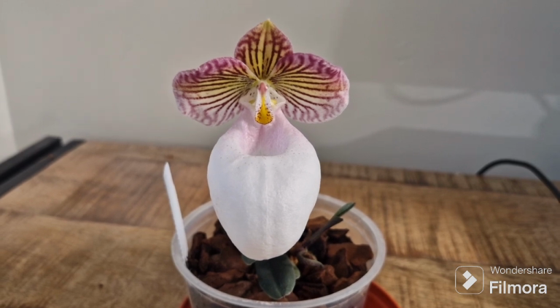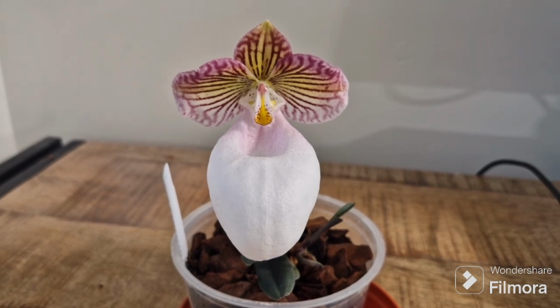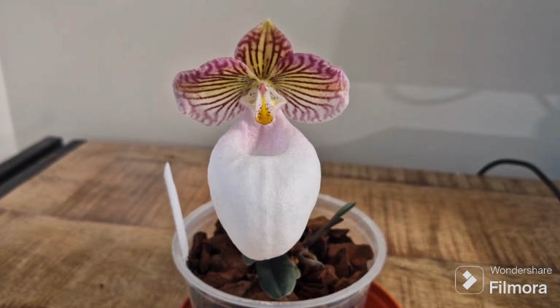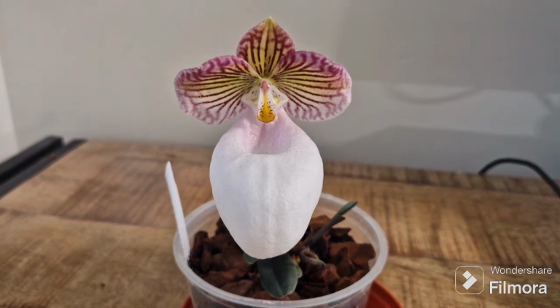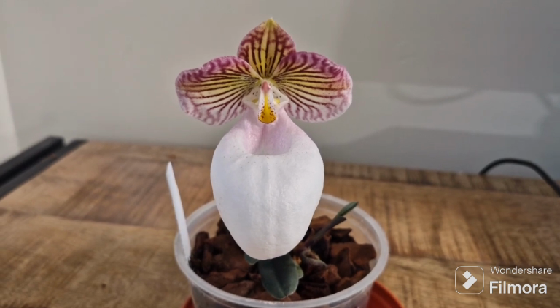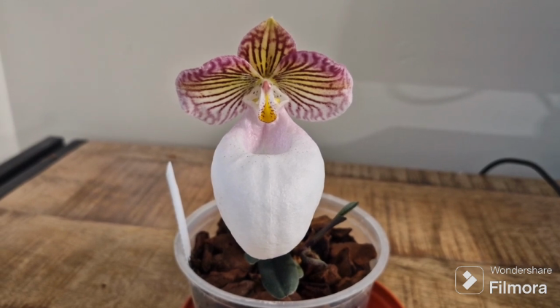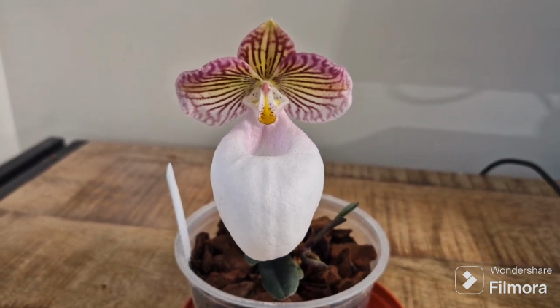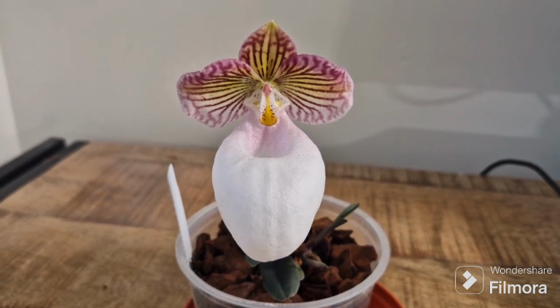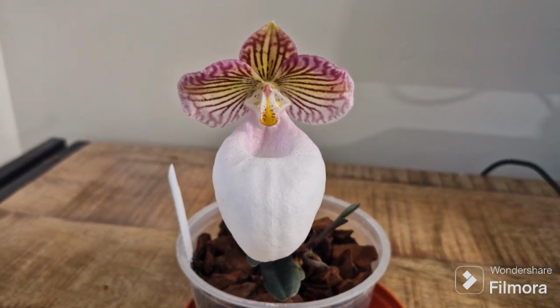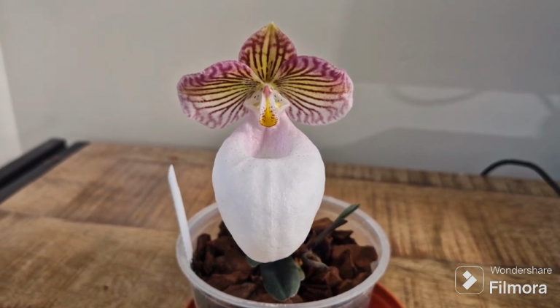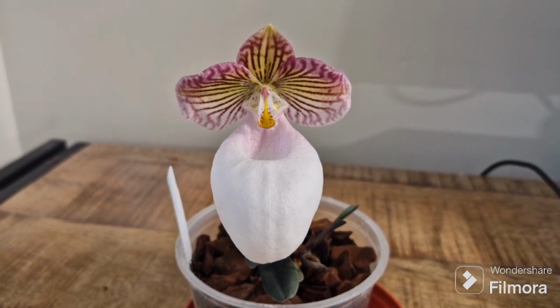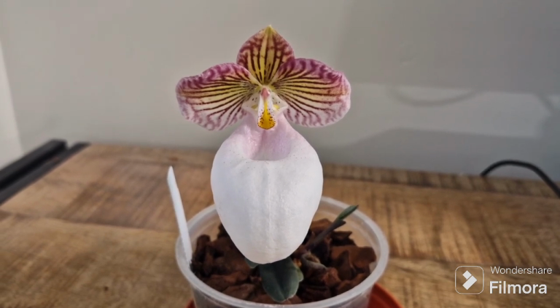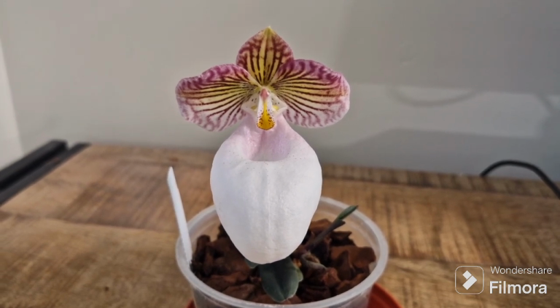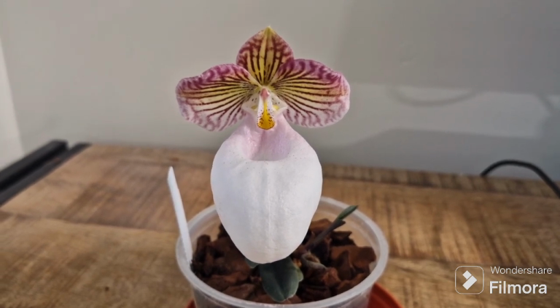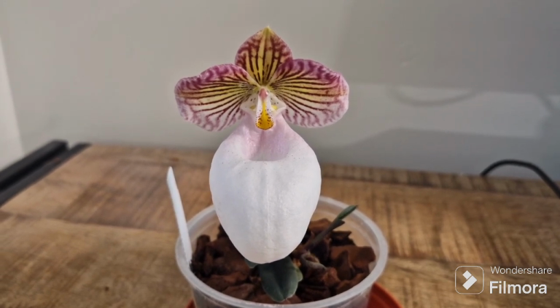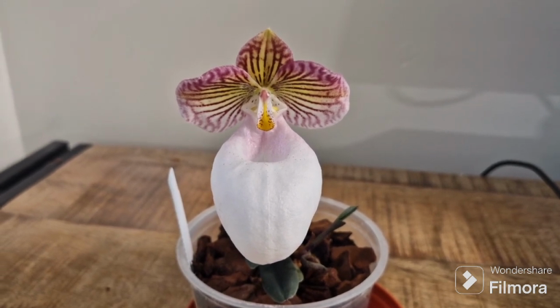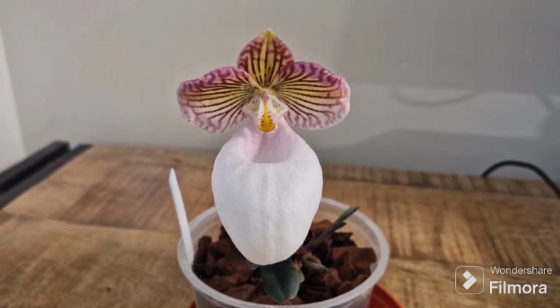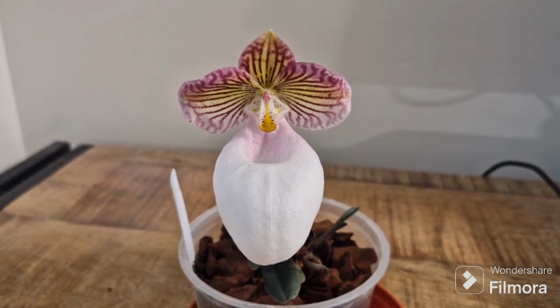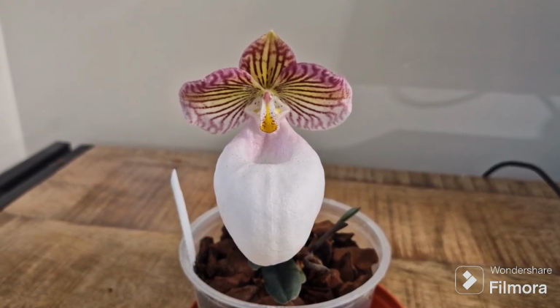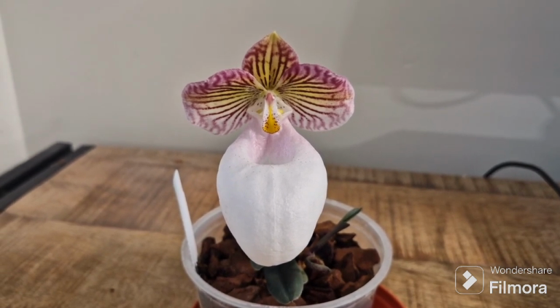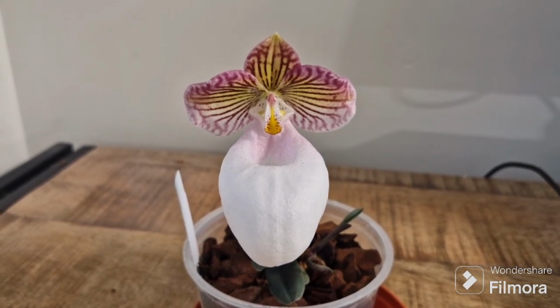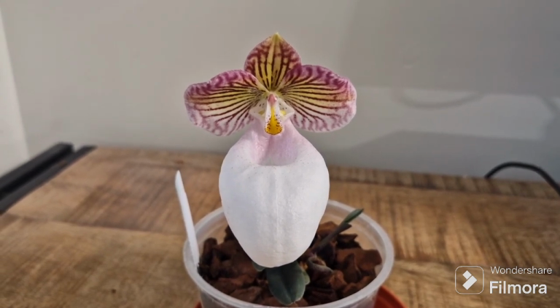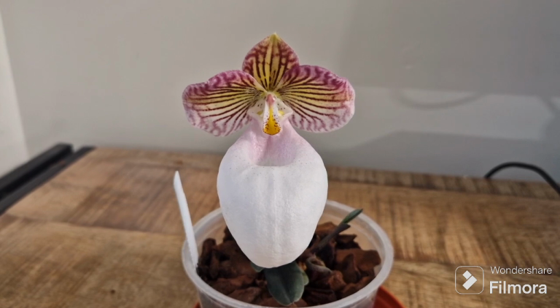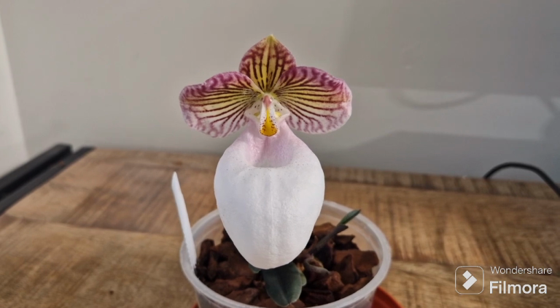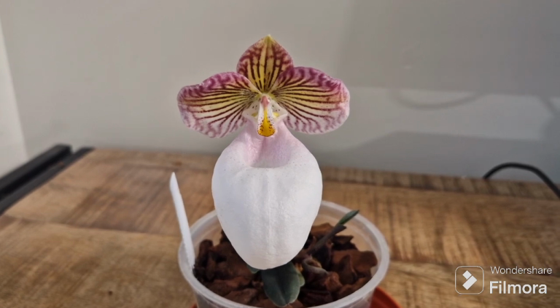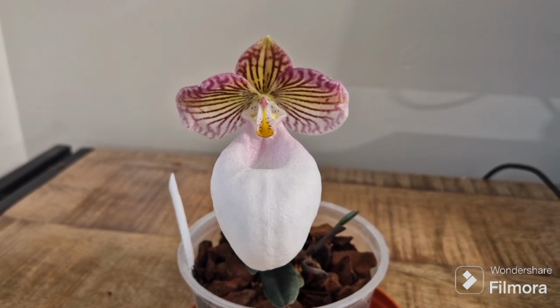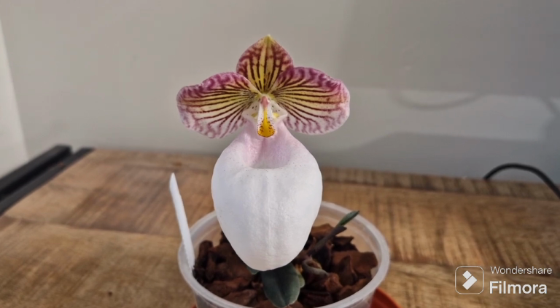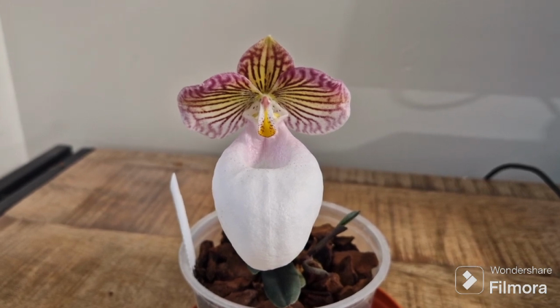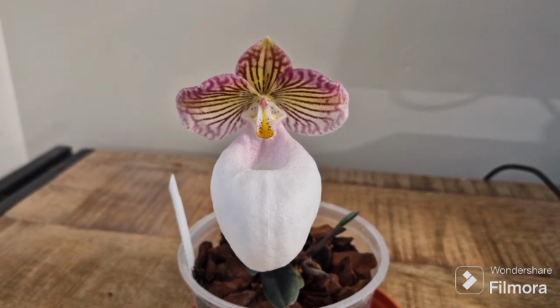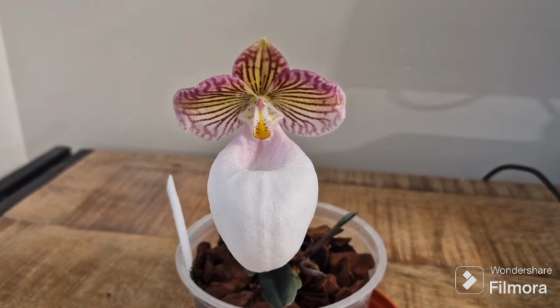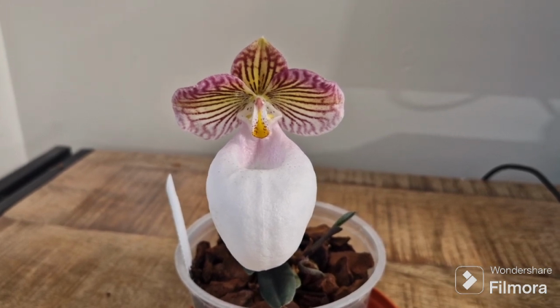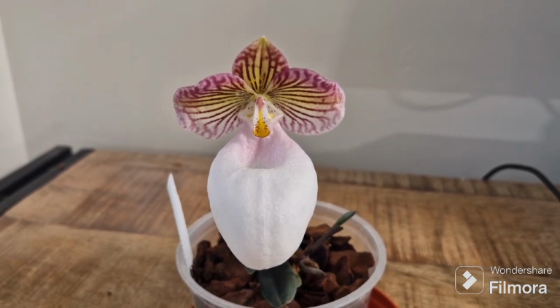And here it is — my beautiful Paphiopedilum micranthum variety Ibonium.